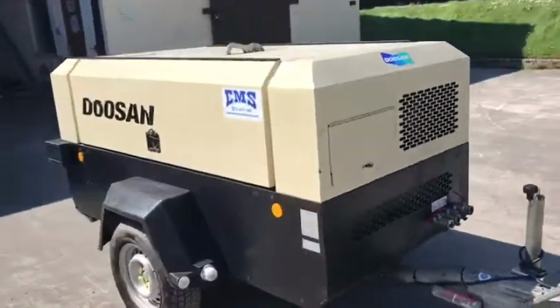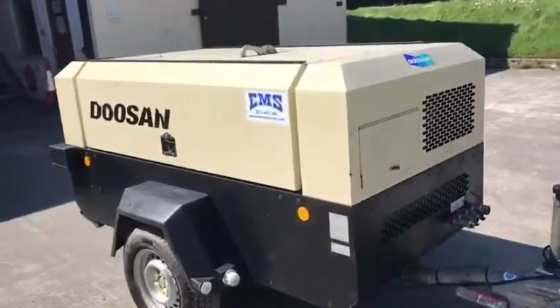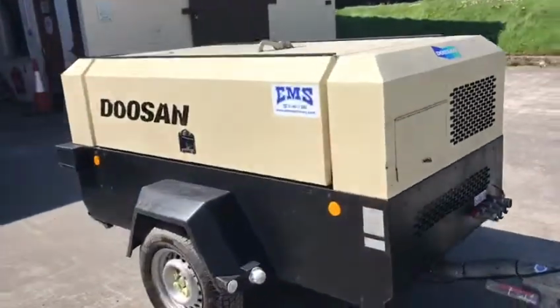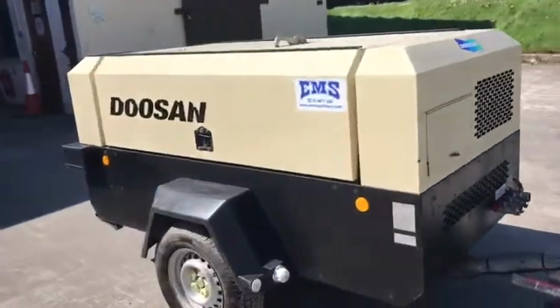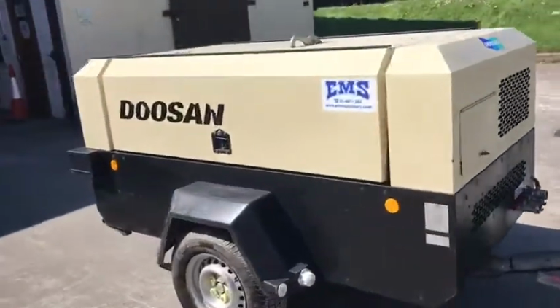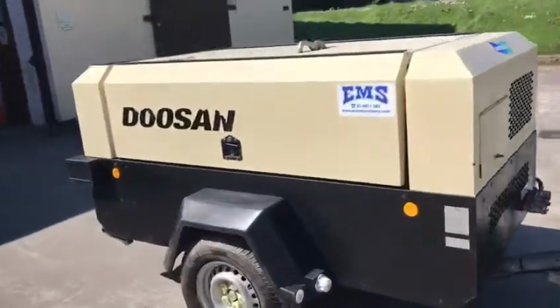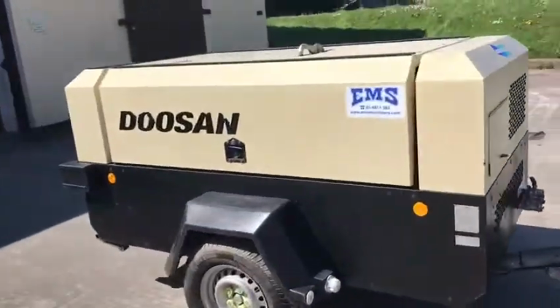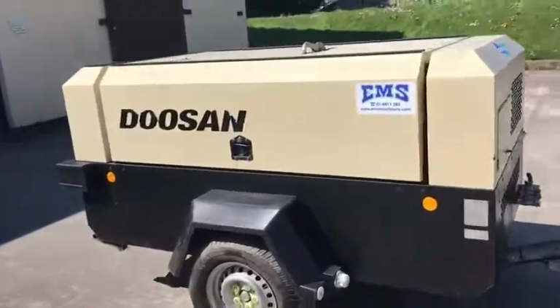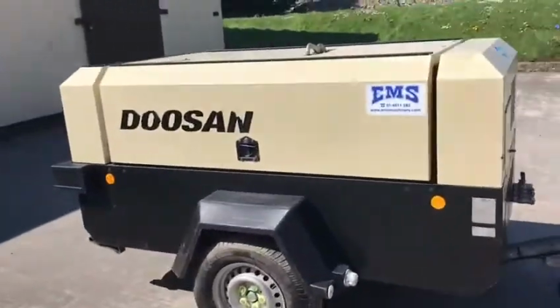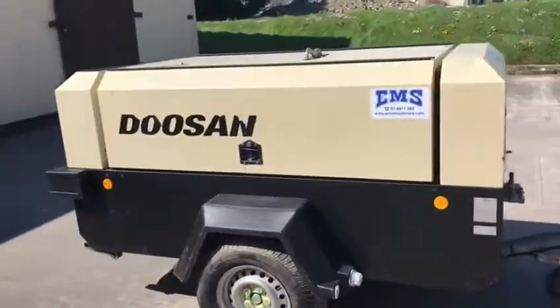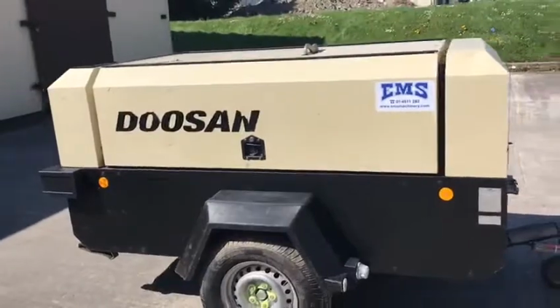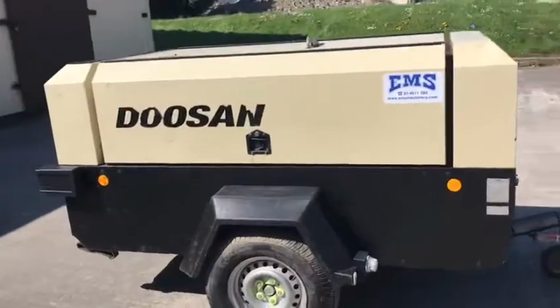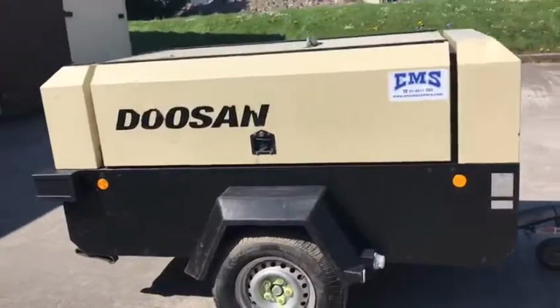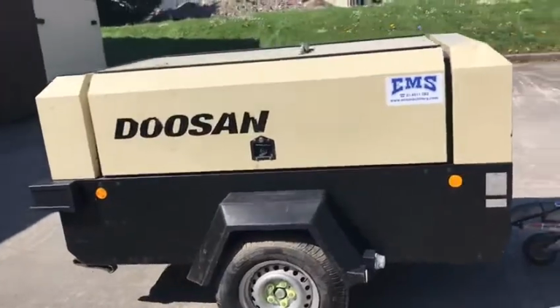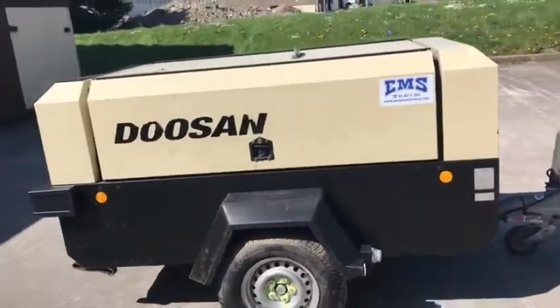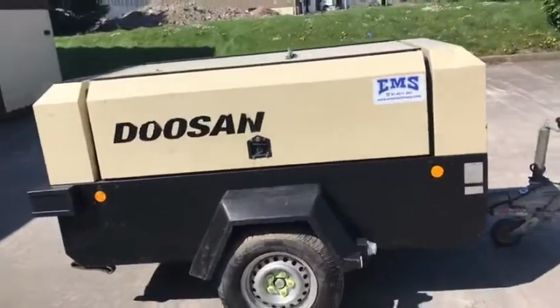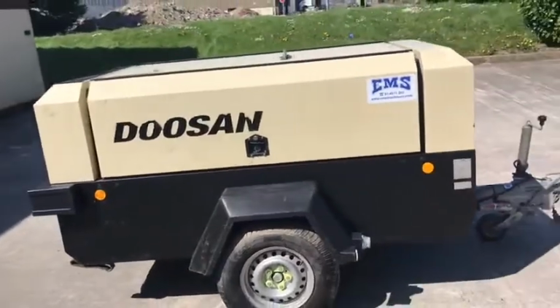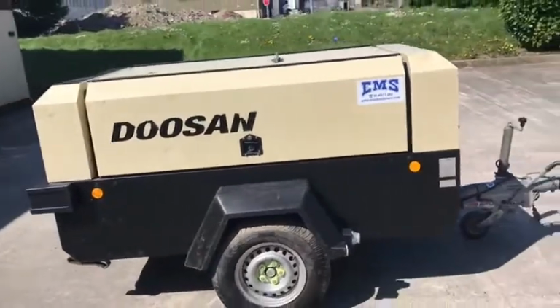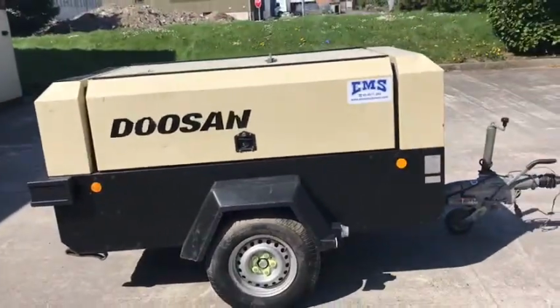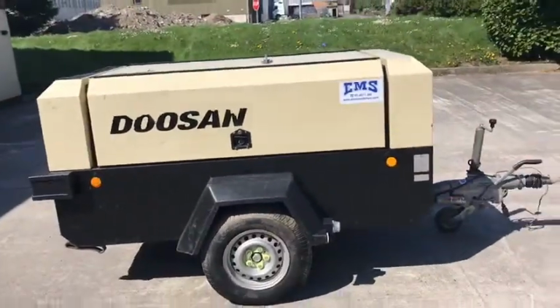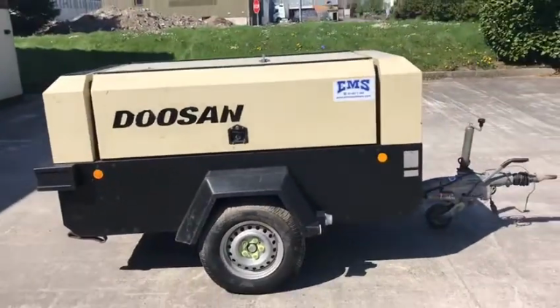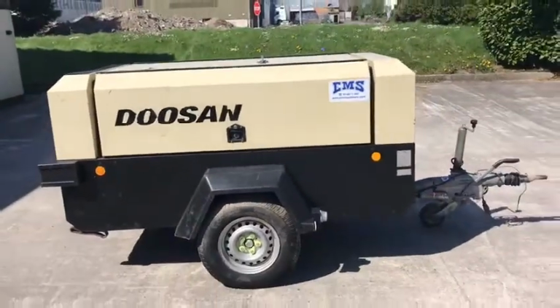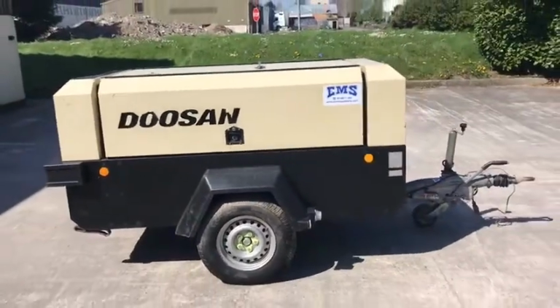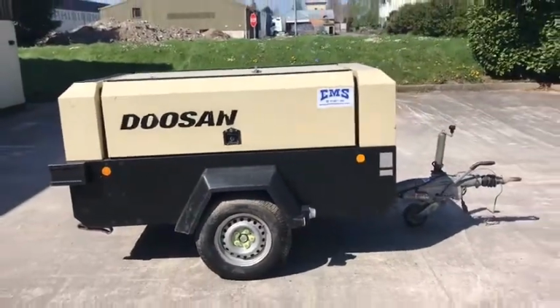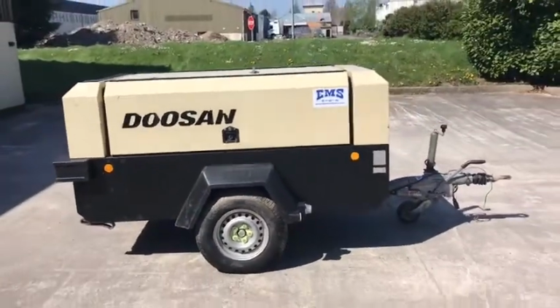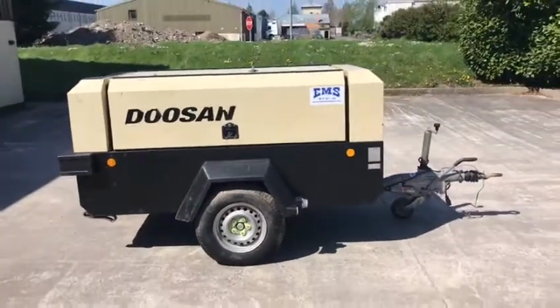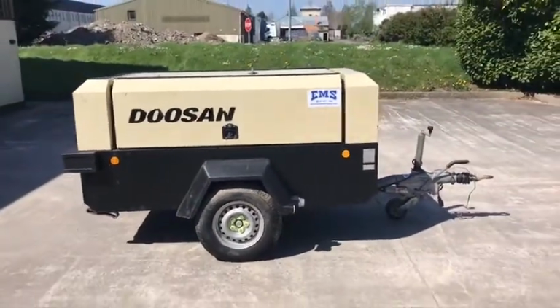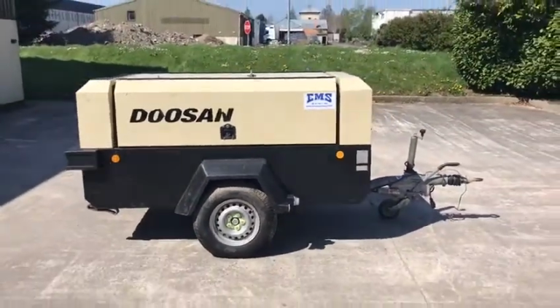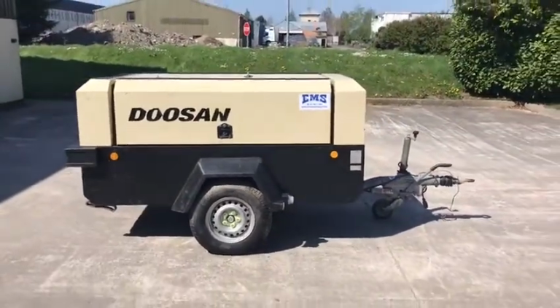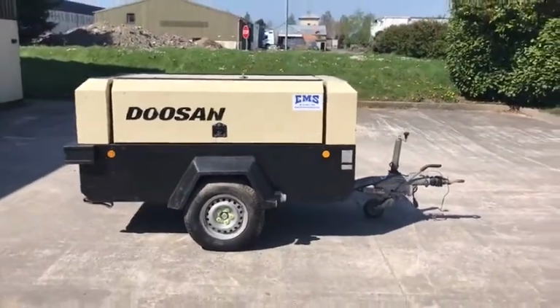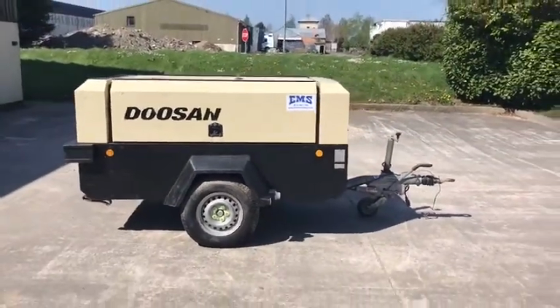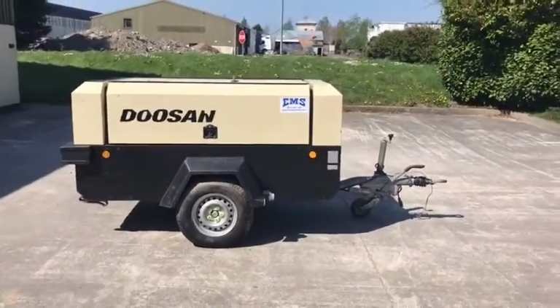For more information on this compressor, please contact our sales team.